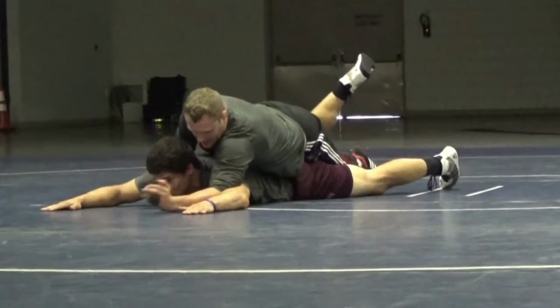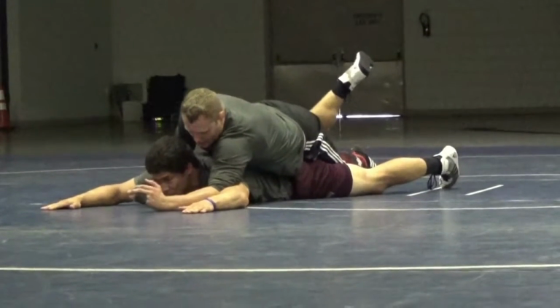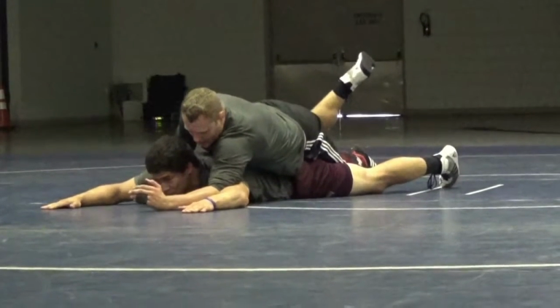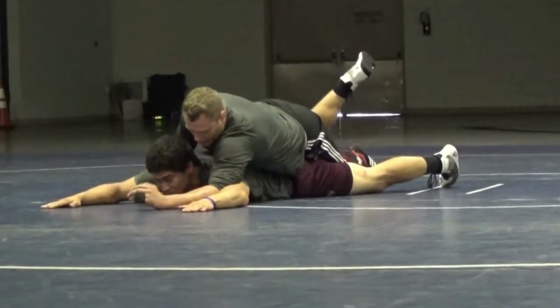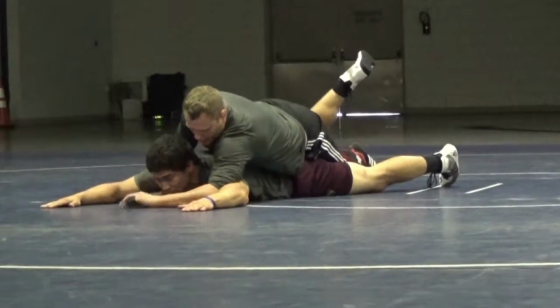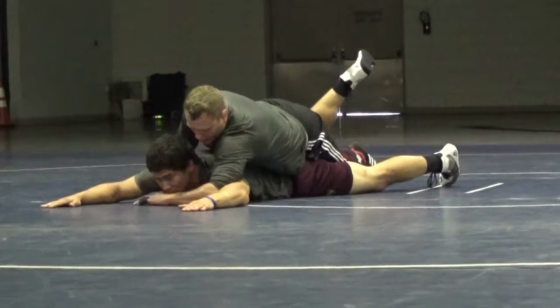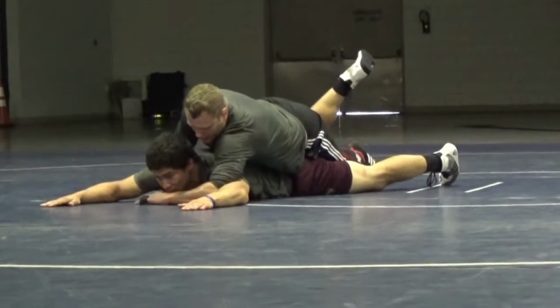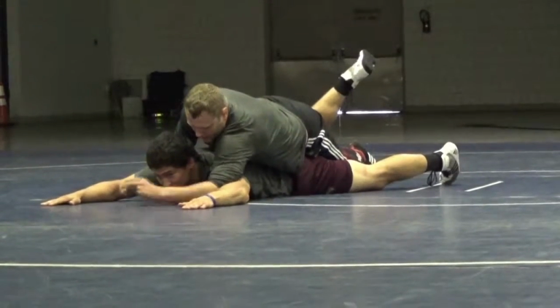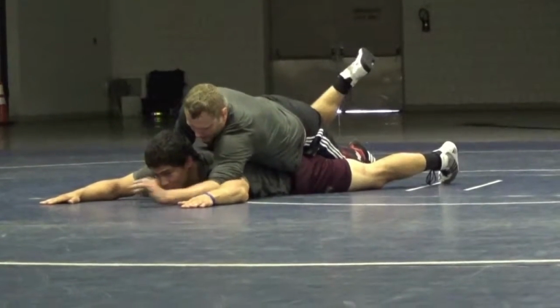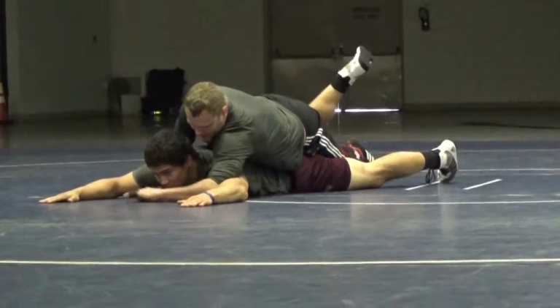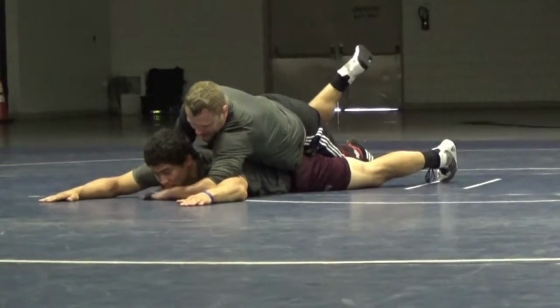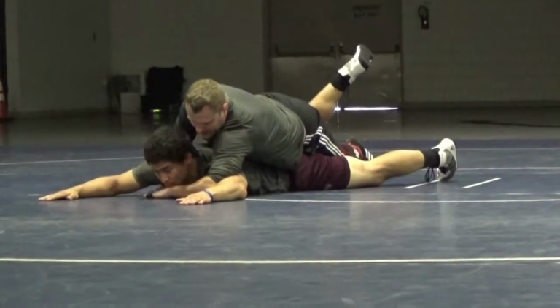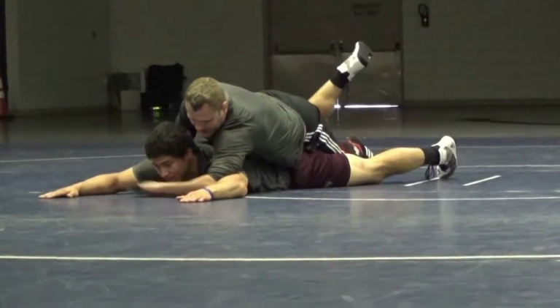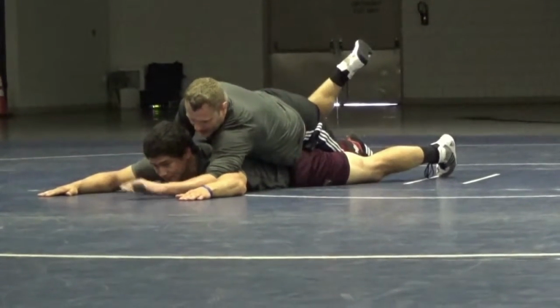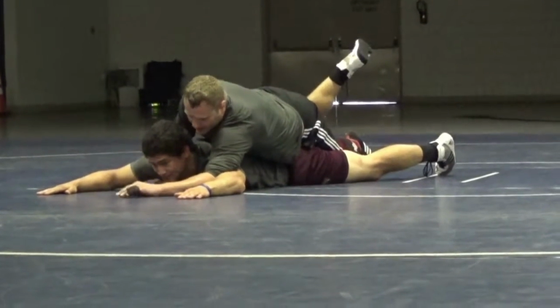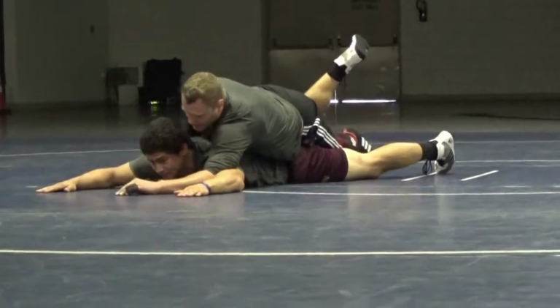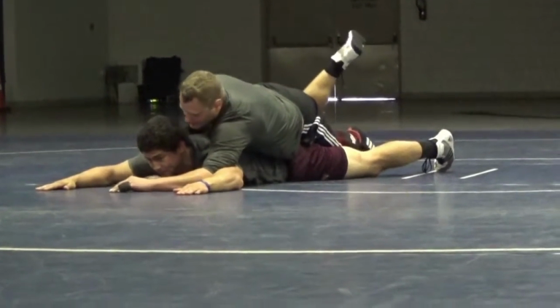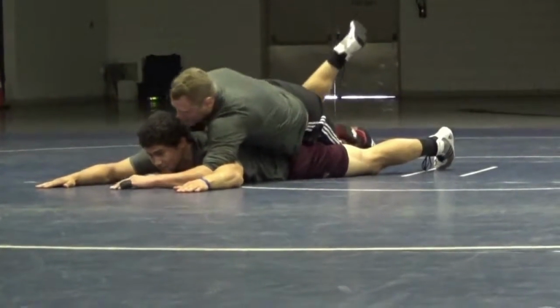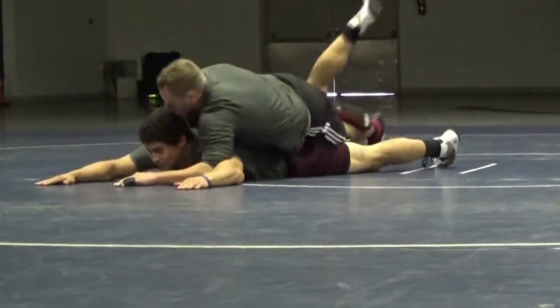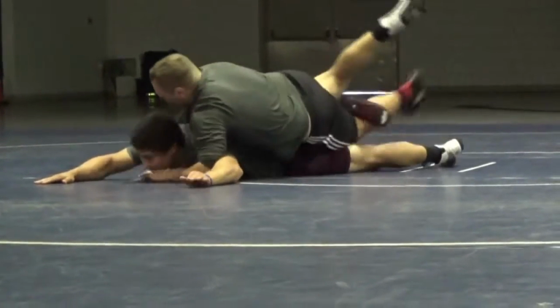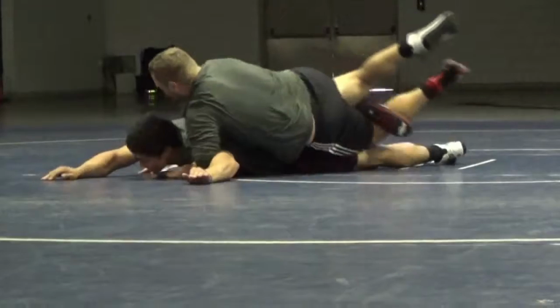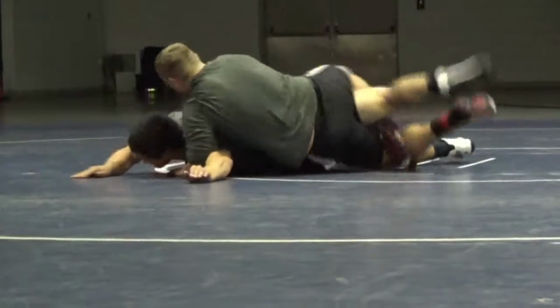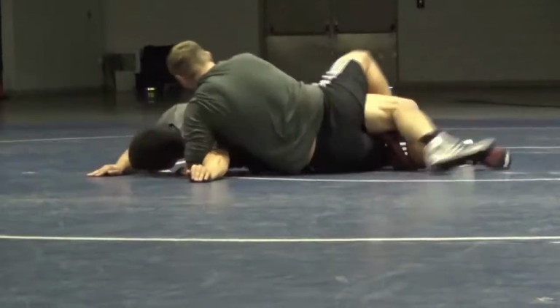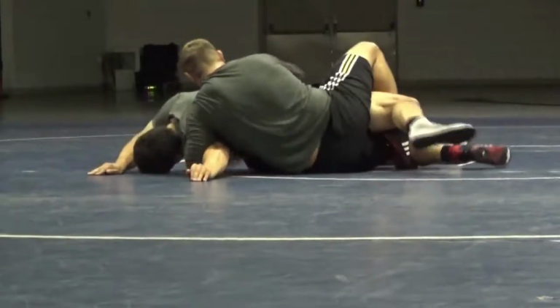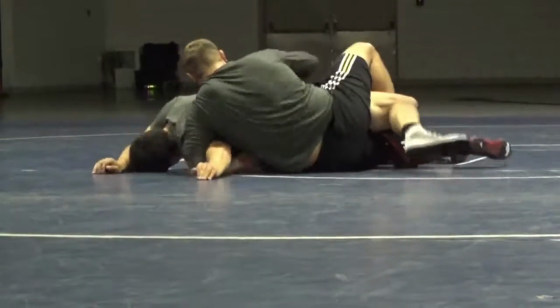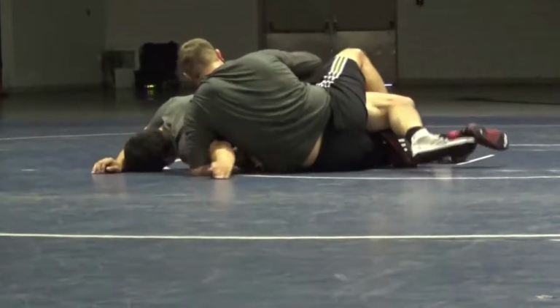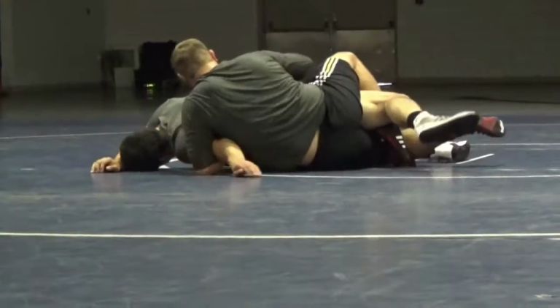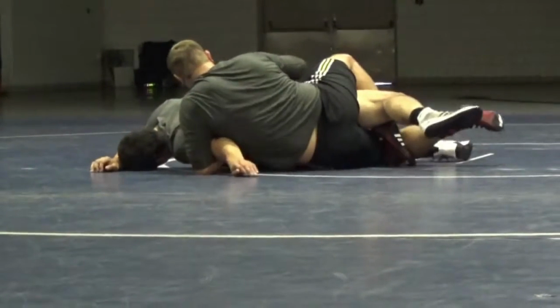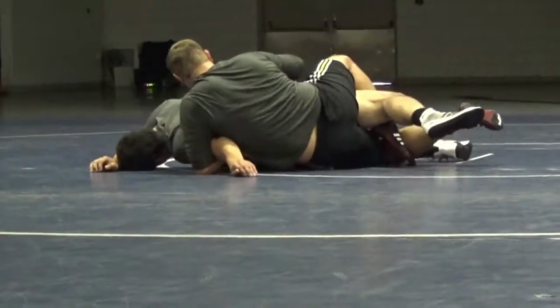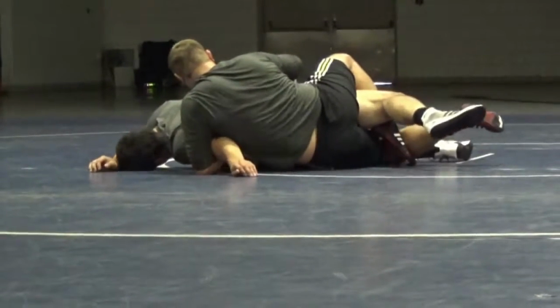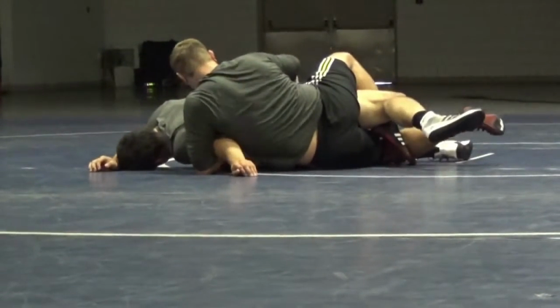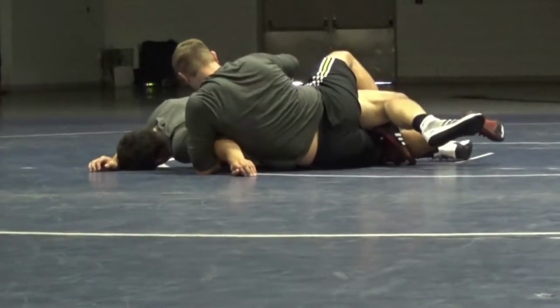Elbow here. He just slides his hand down there. He gets to the cross. I'm barring.